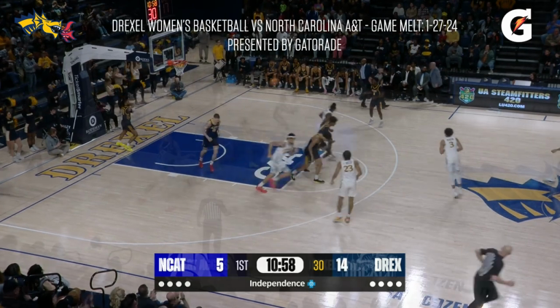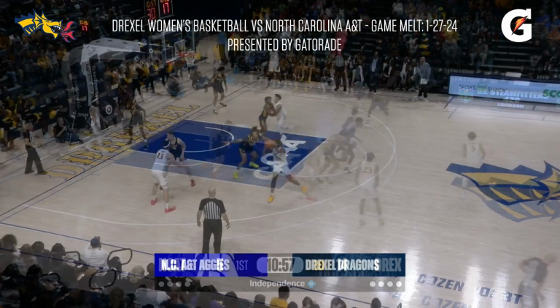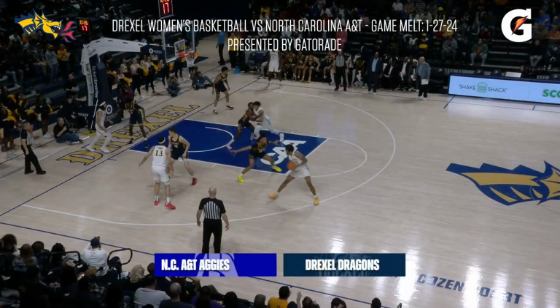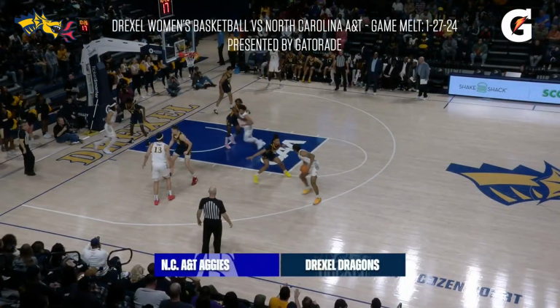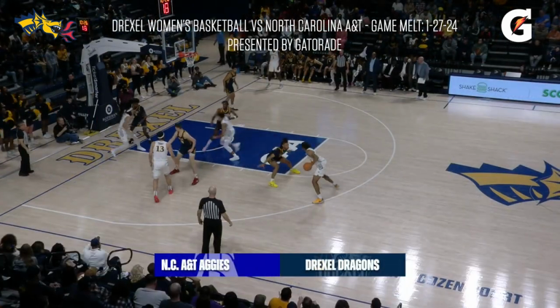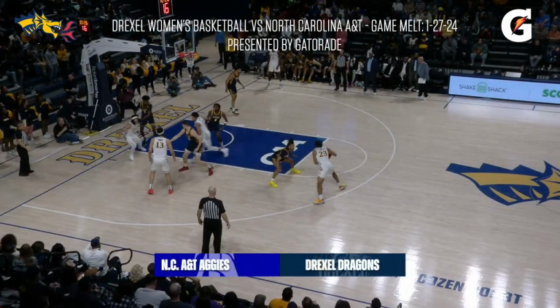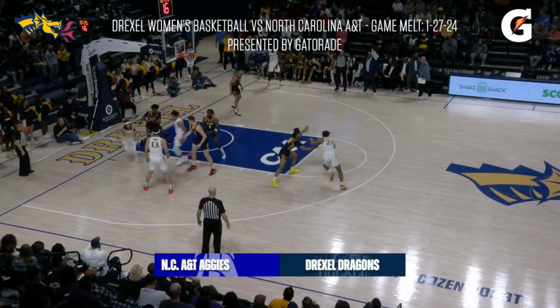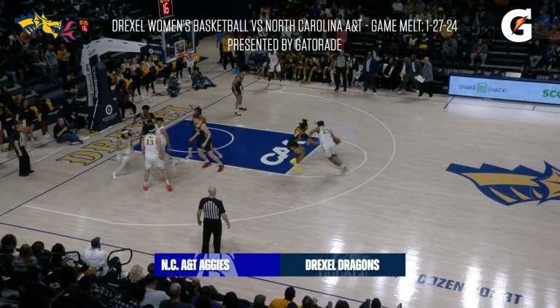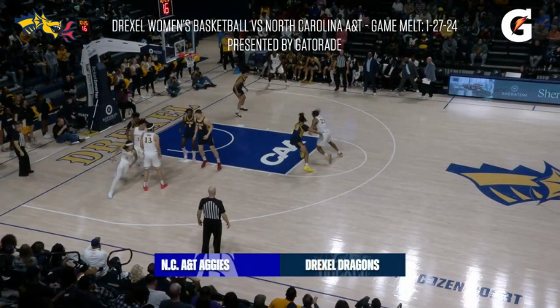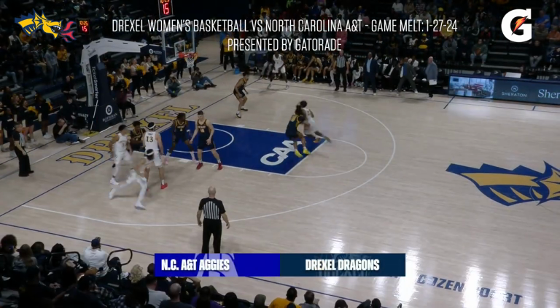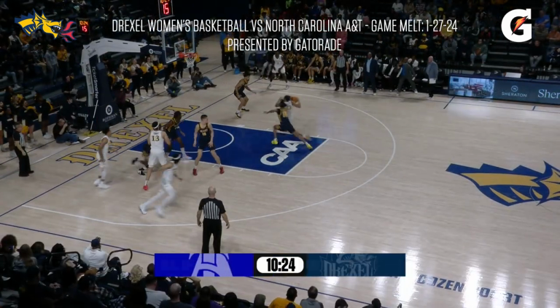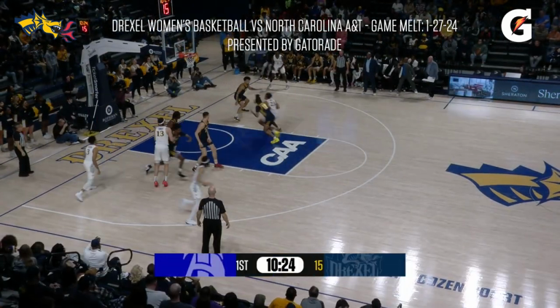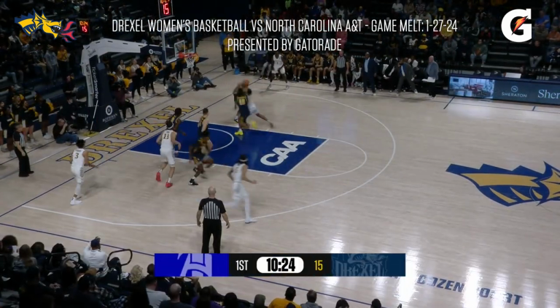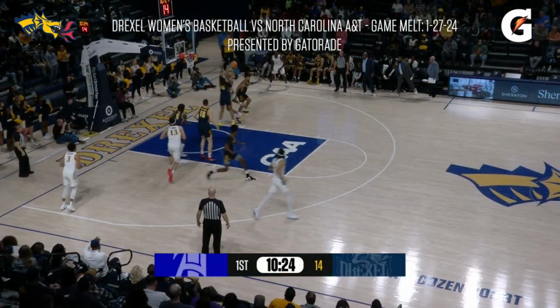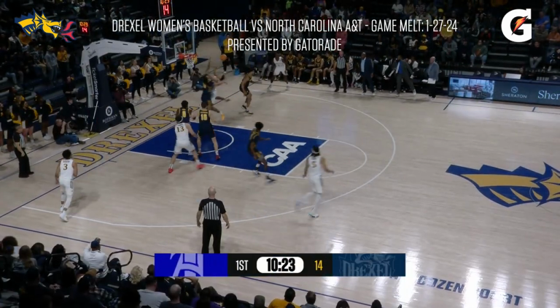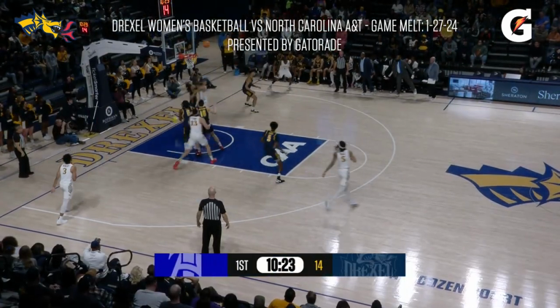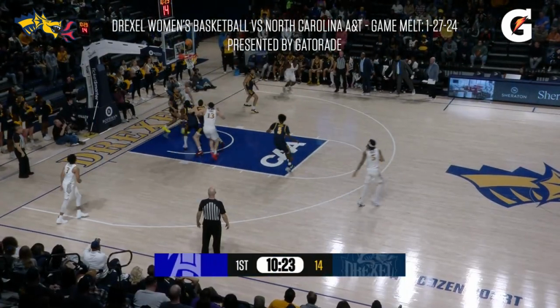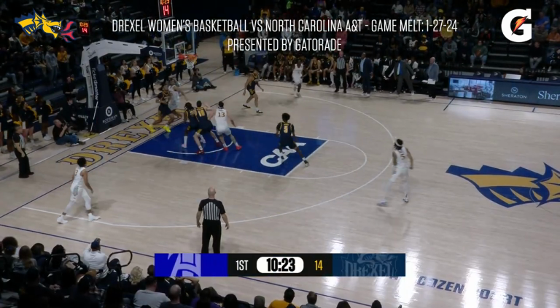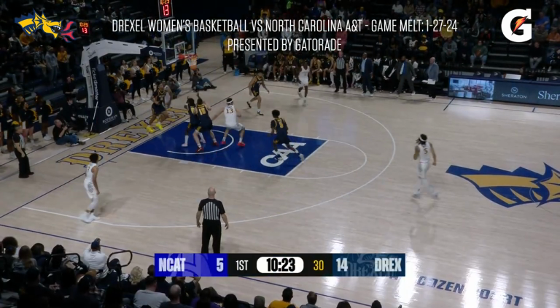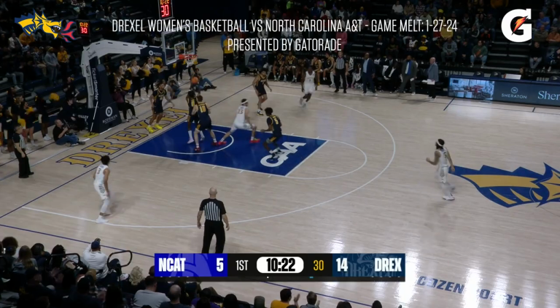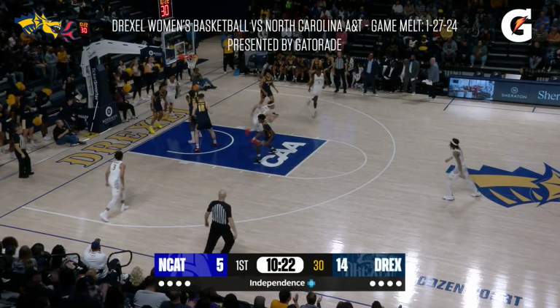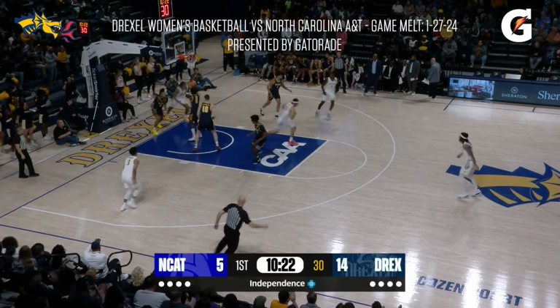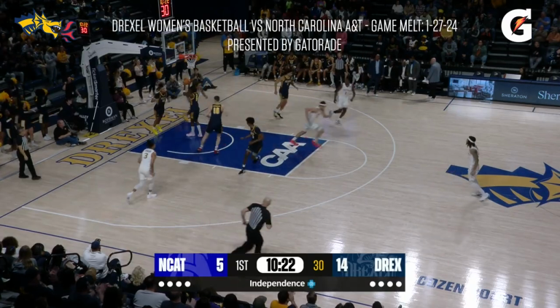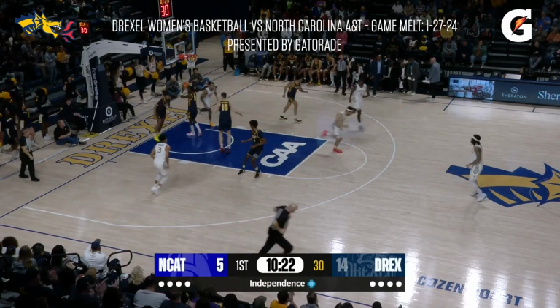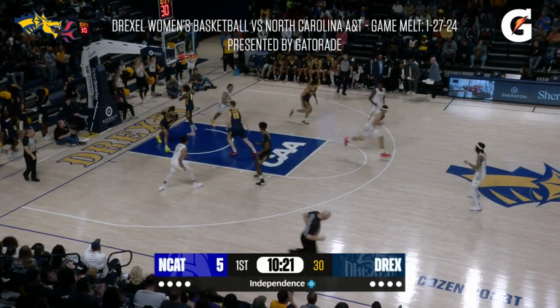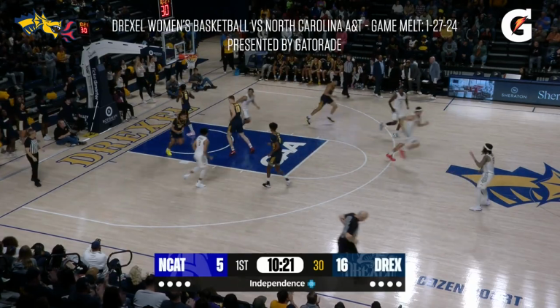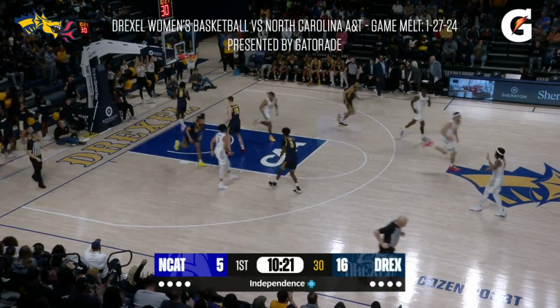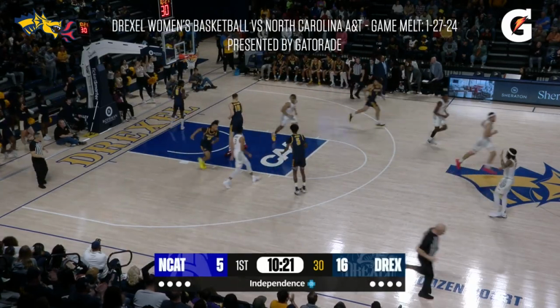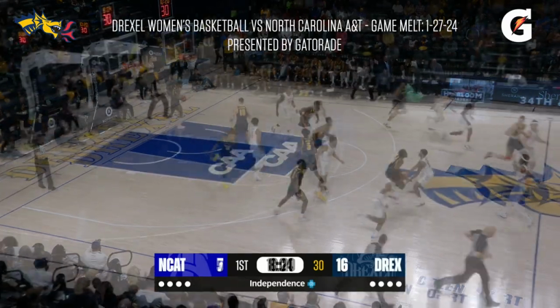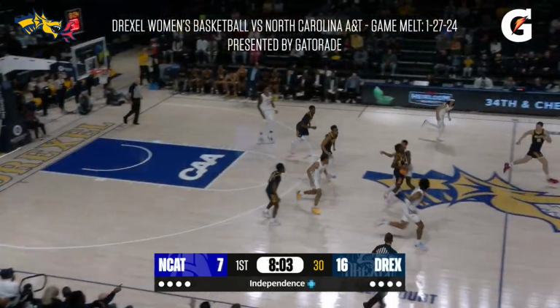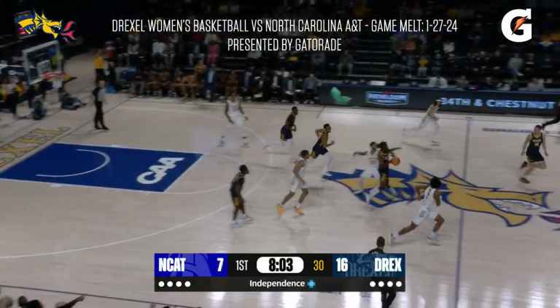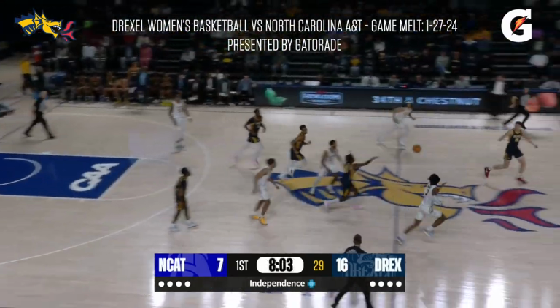The Dragons are rebounding everything. Yame Butler driving to the basket — high off the glass and in. How does he do that? Turnover.